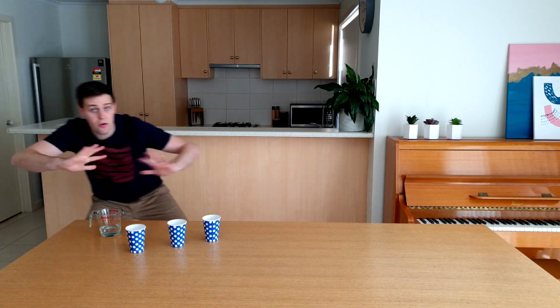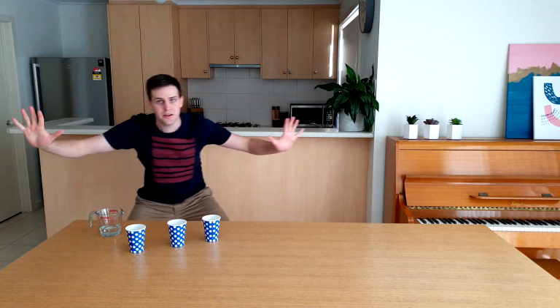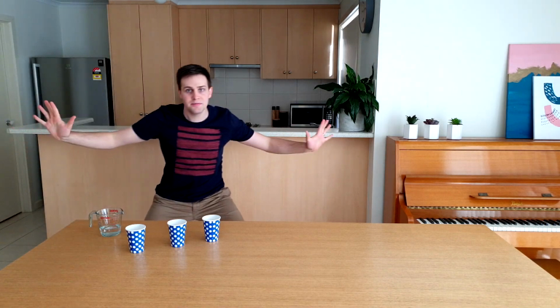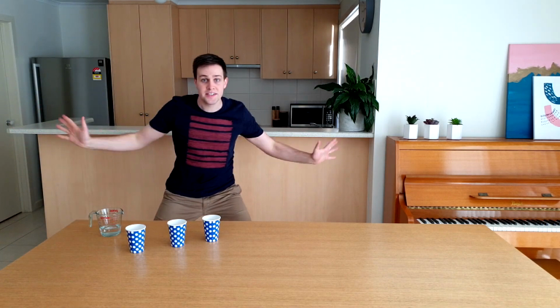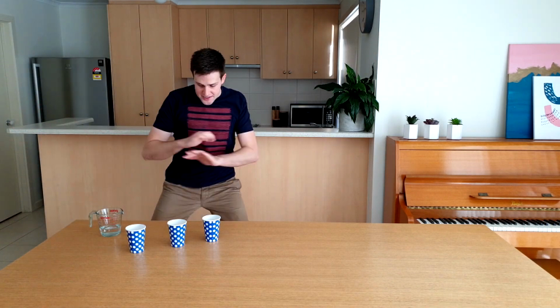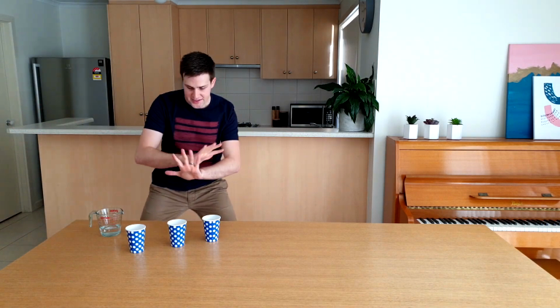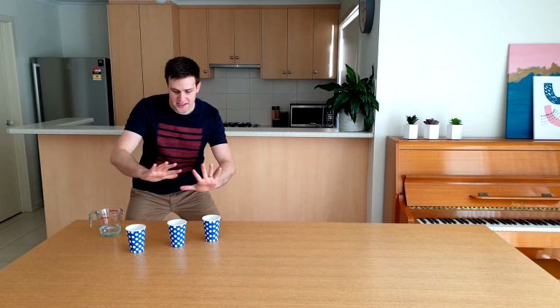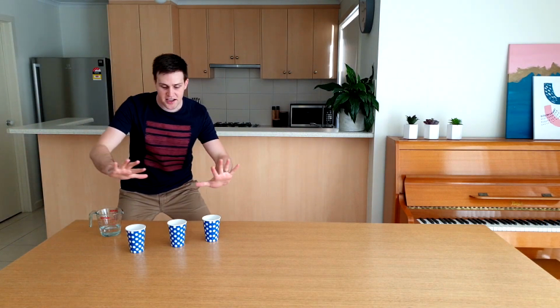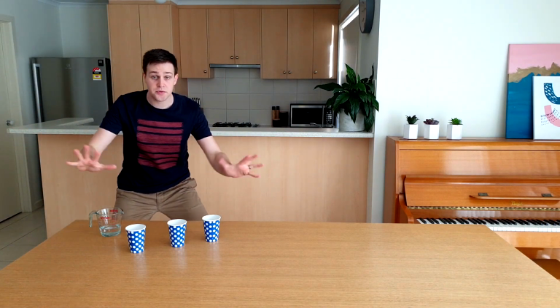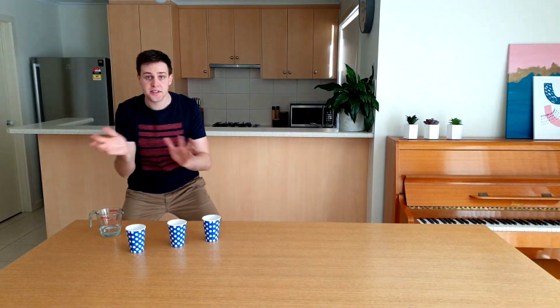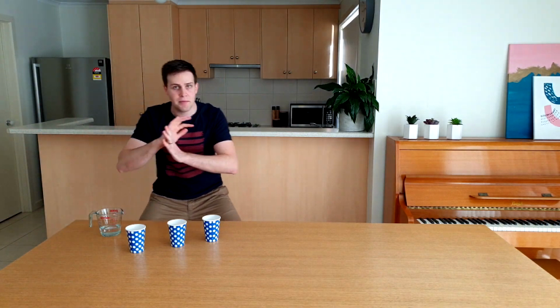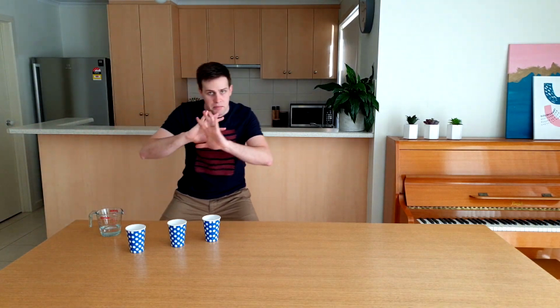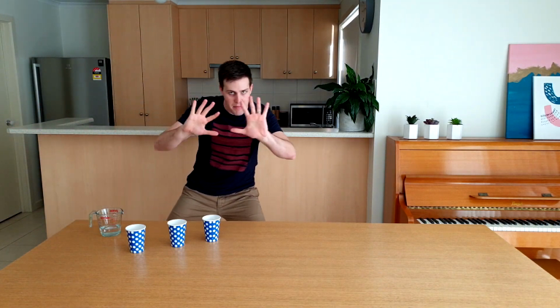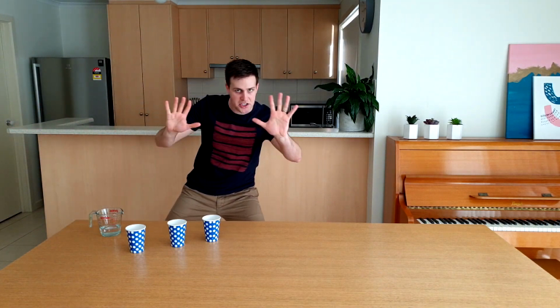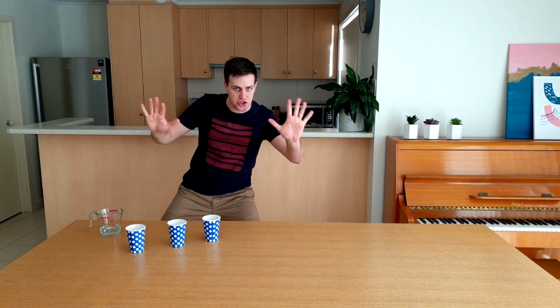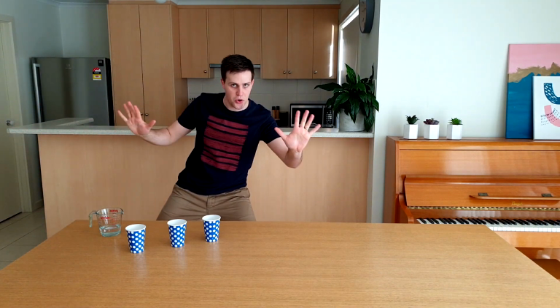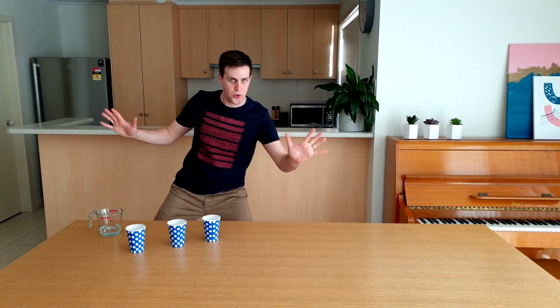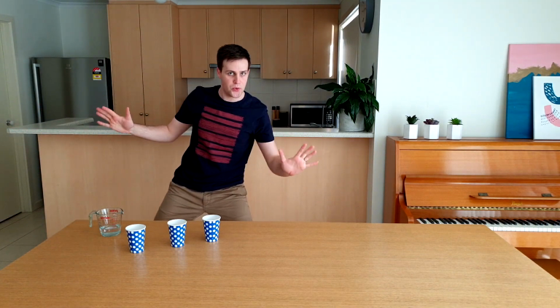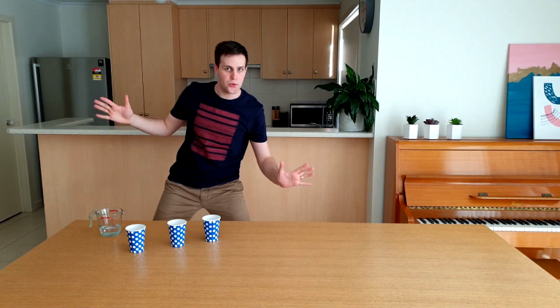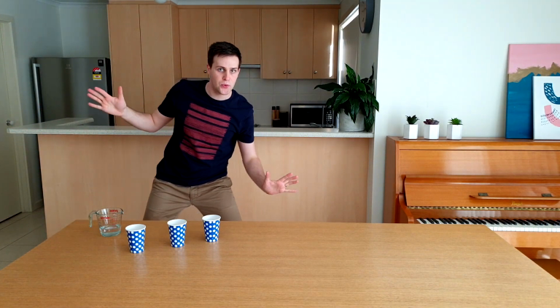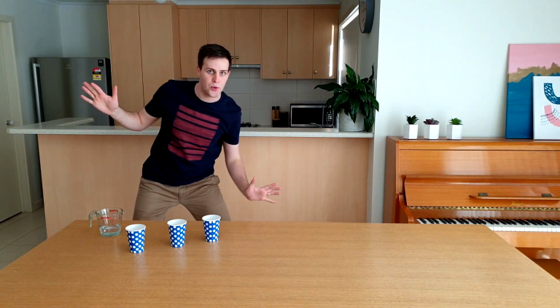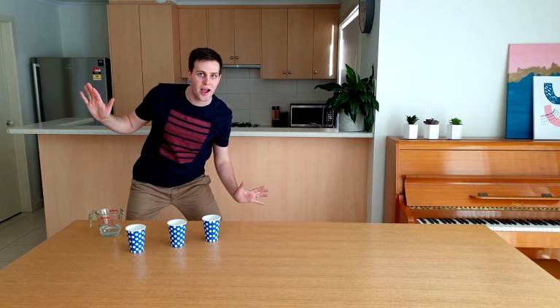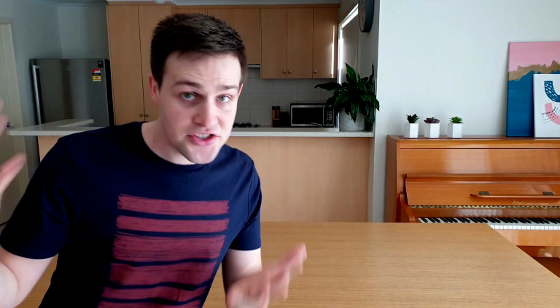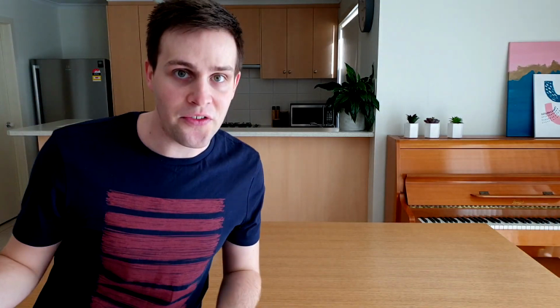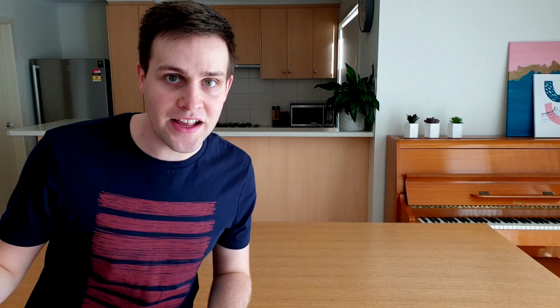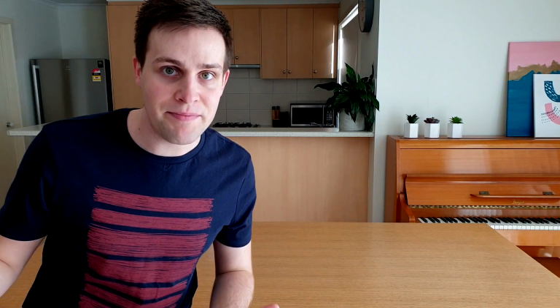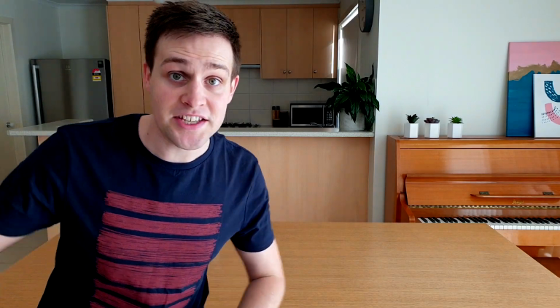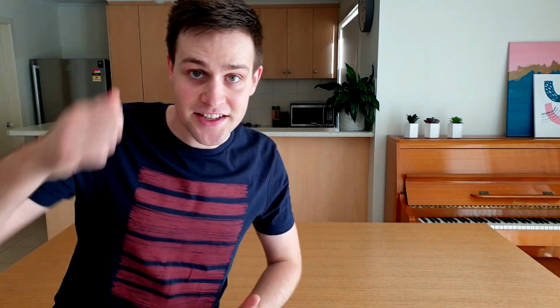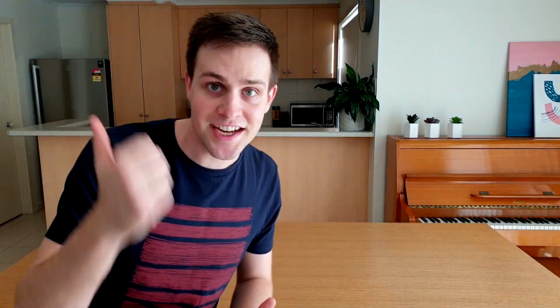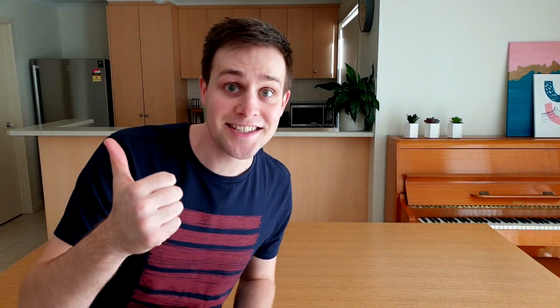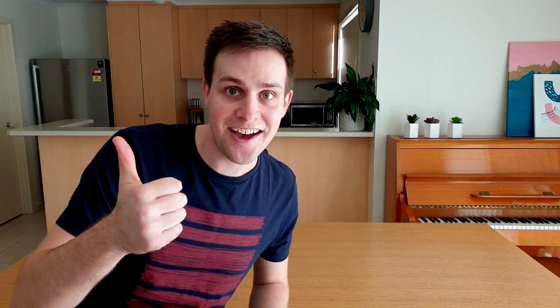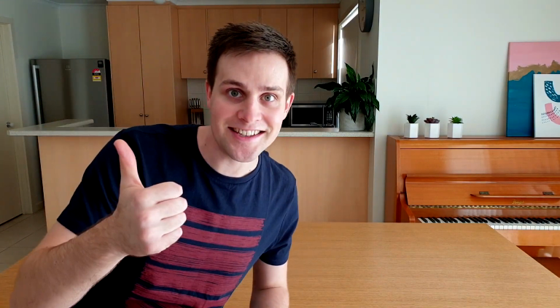Welcome to the Silly Science with Simon magic show! It's not really magic, just science.